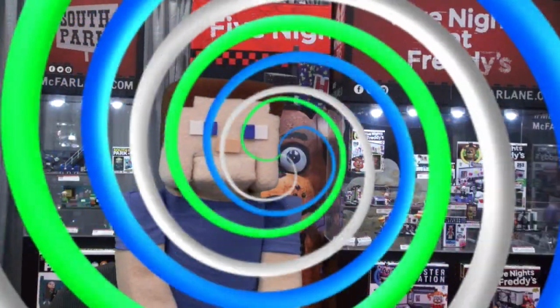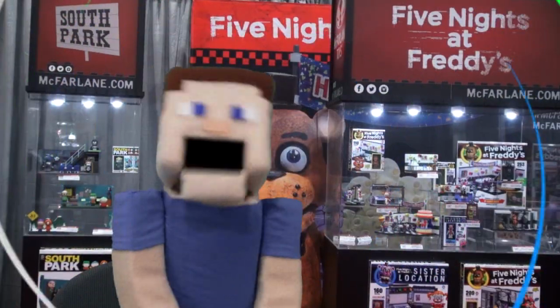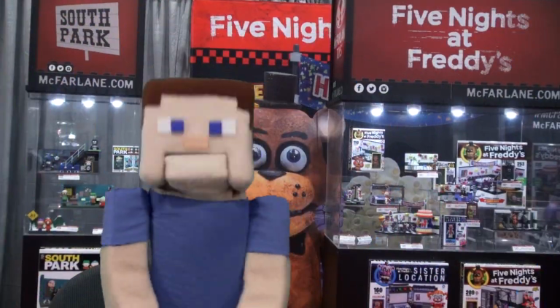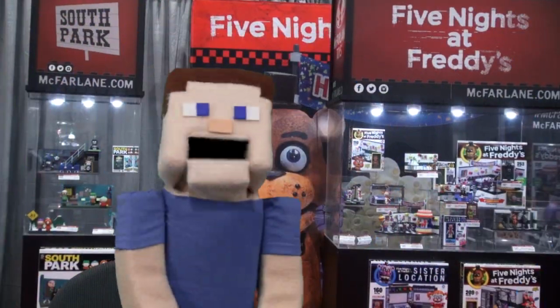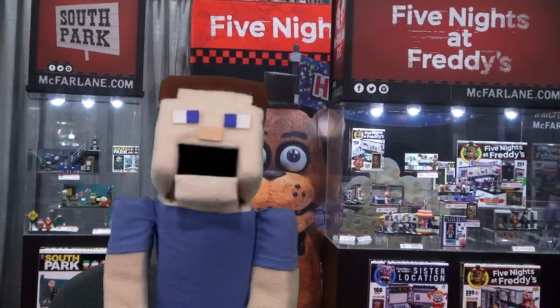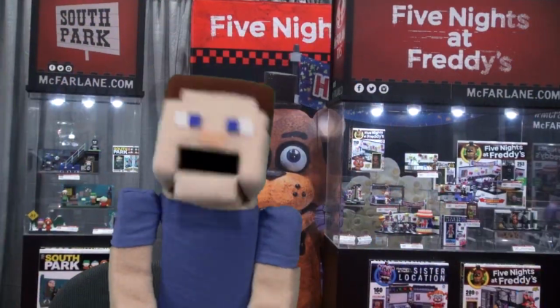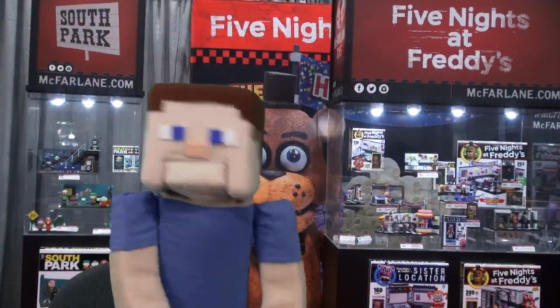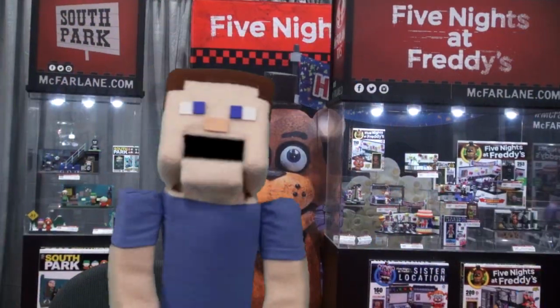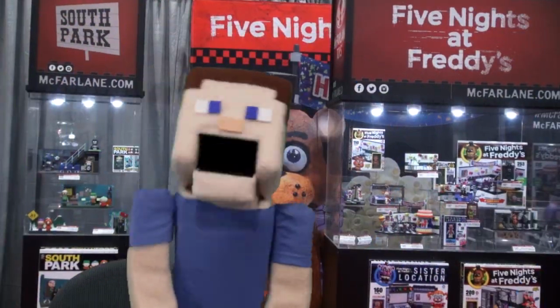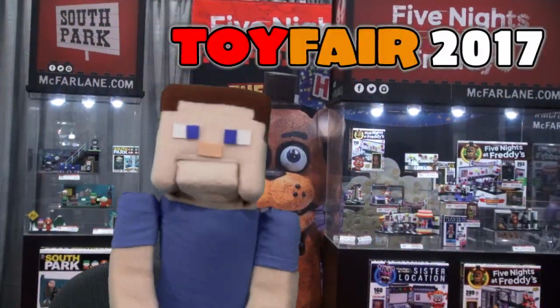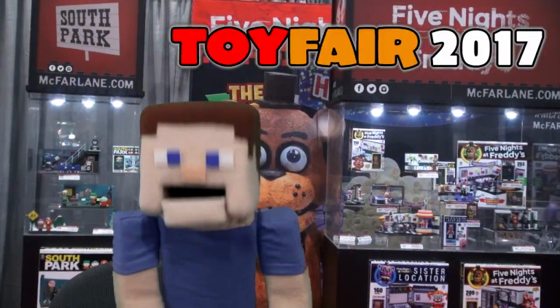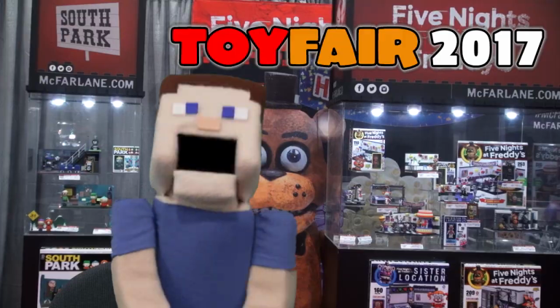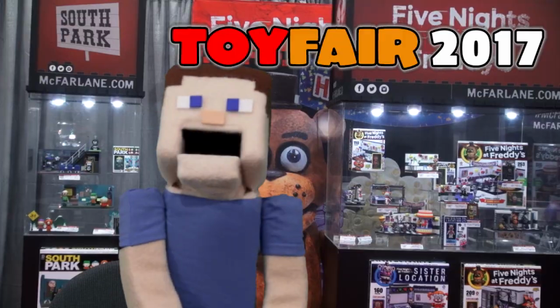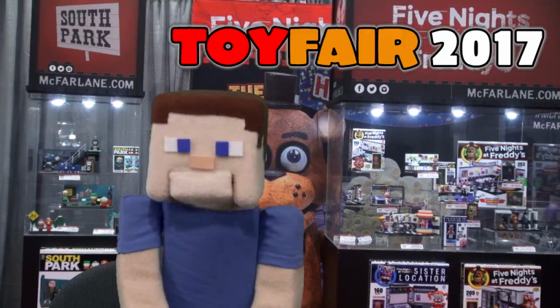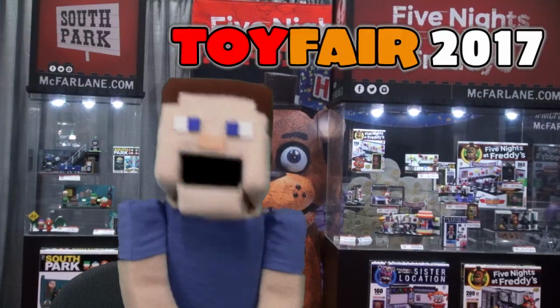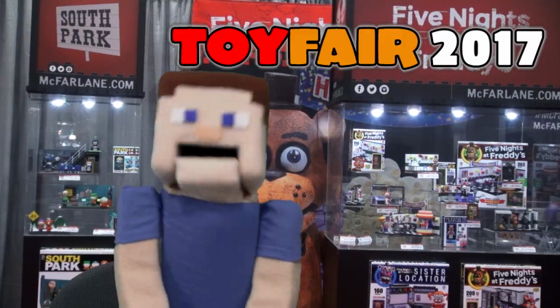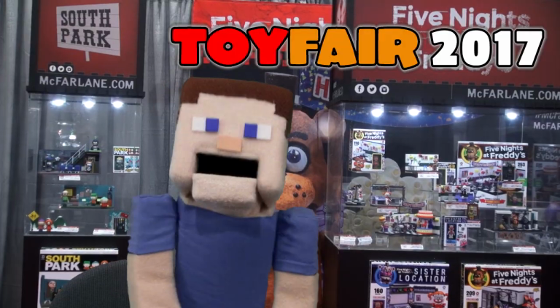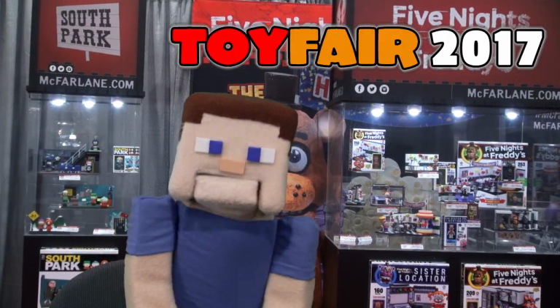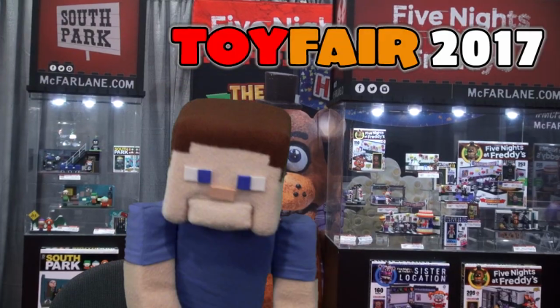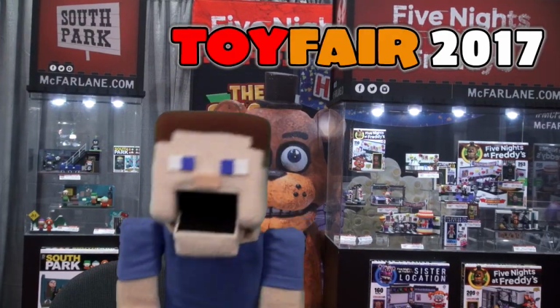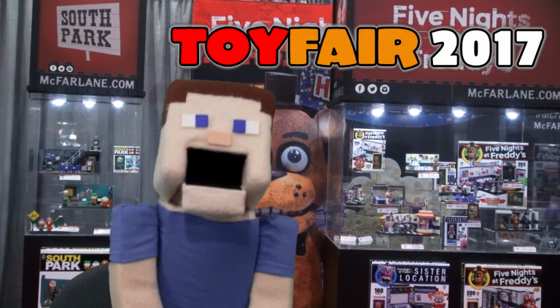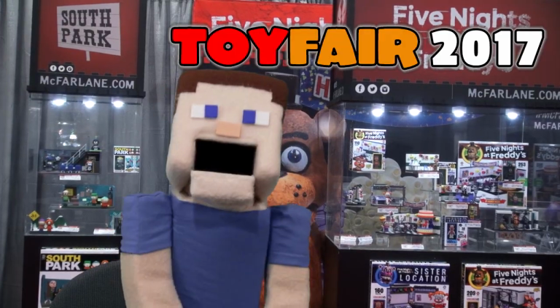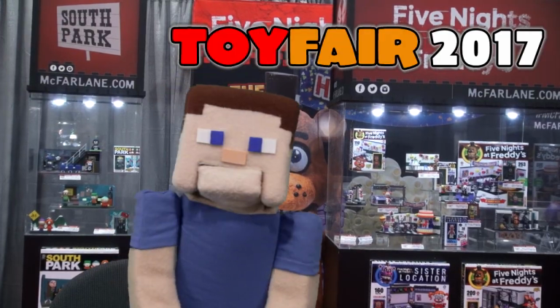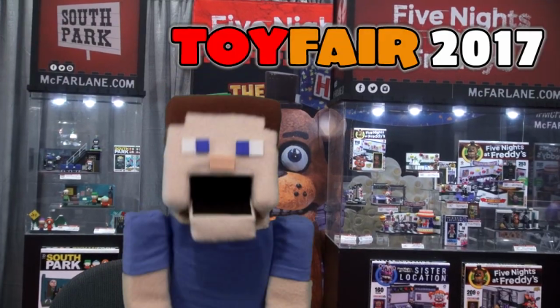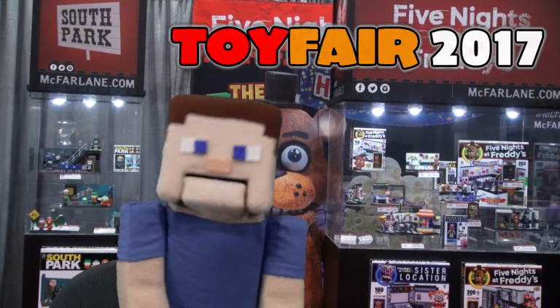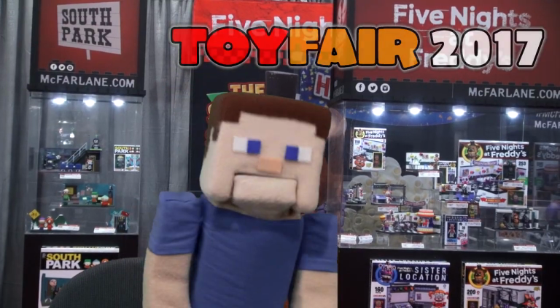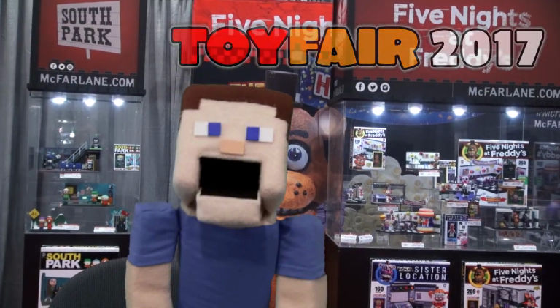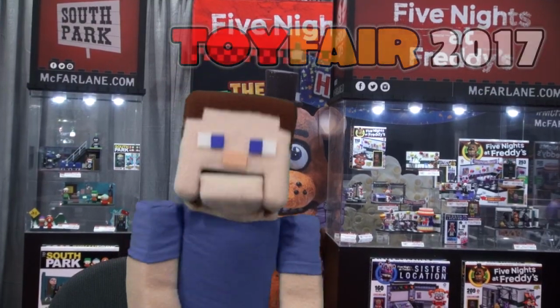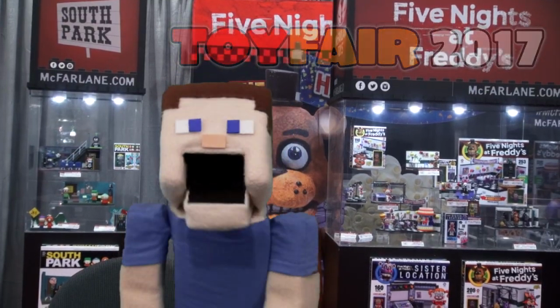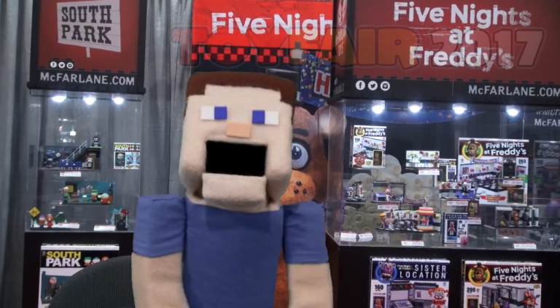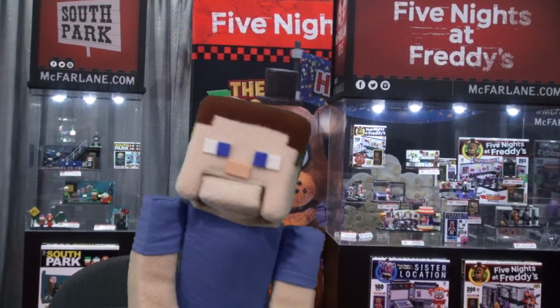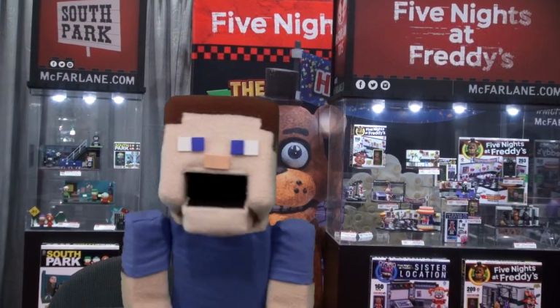Hey kids! Welcome to Post Steve's Toy Fair coverage! And right now we're at the McFarlane booth checking out their construction set figures!